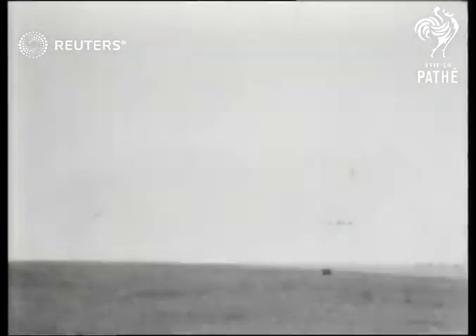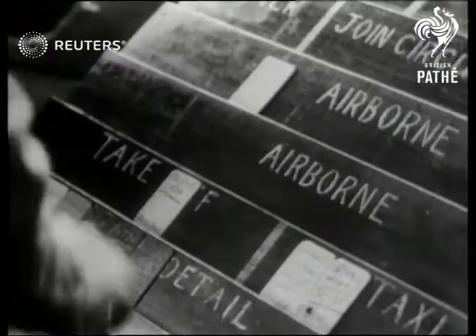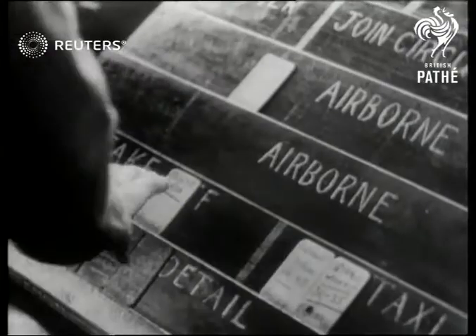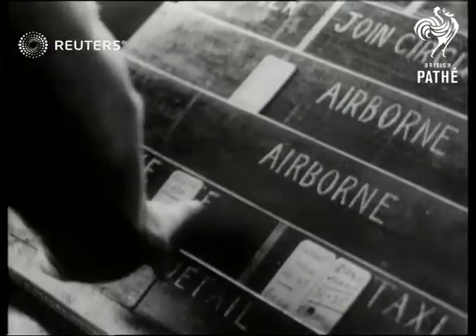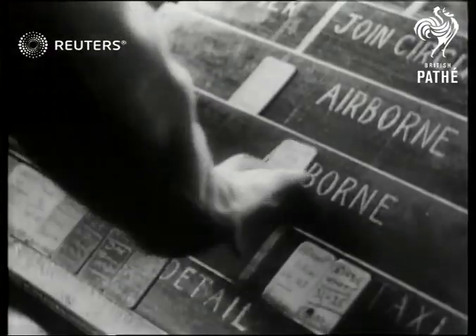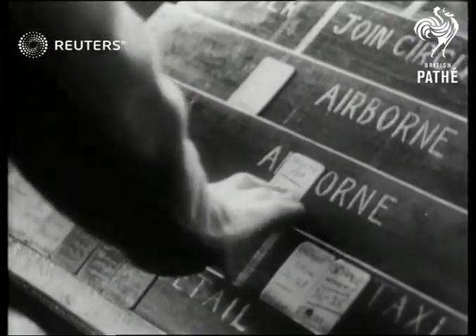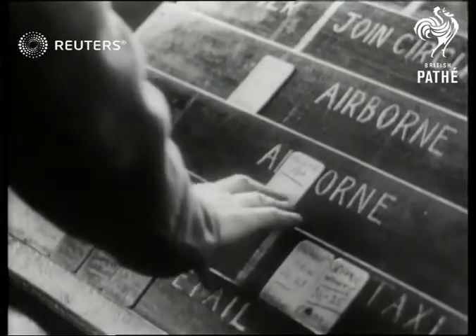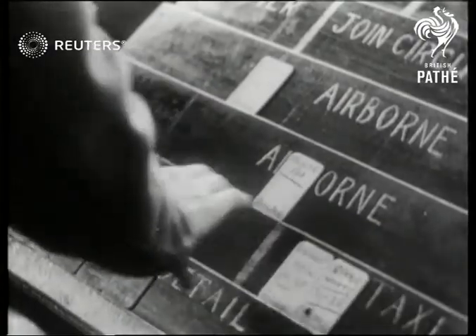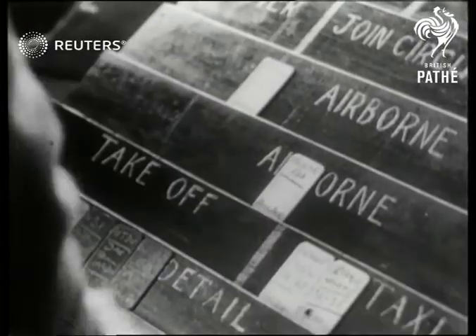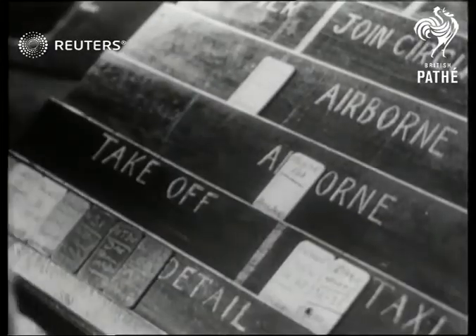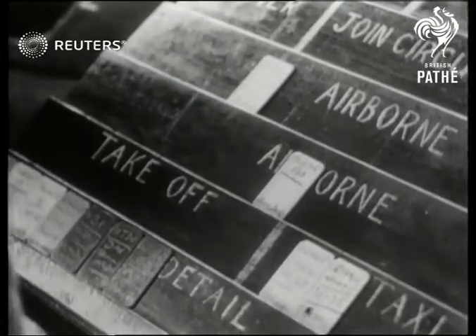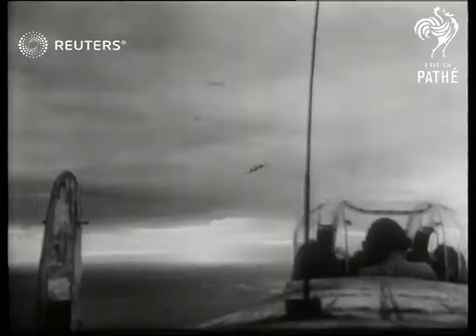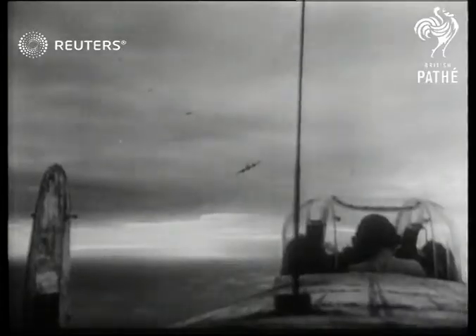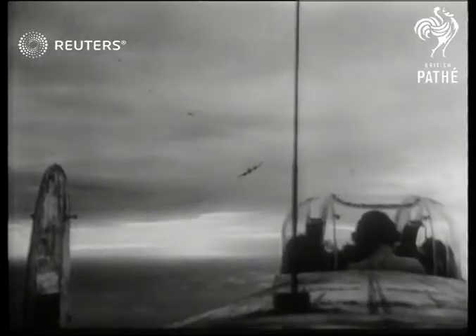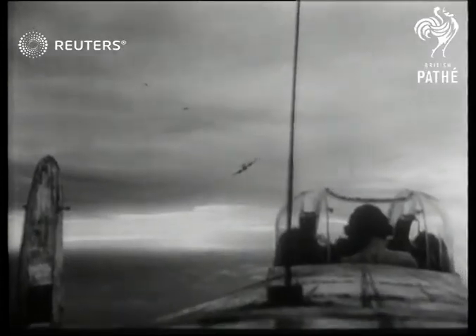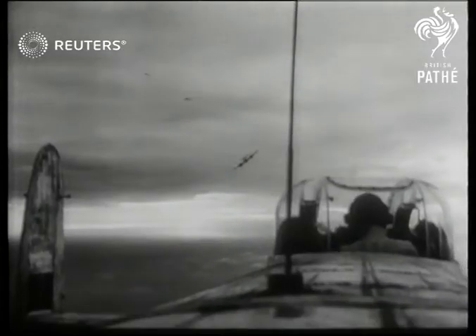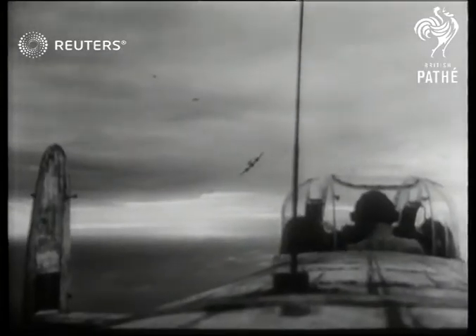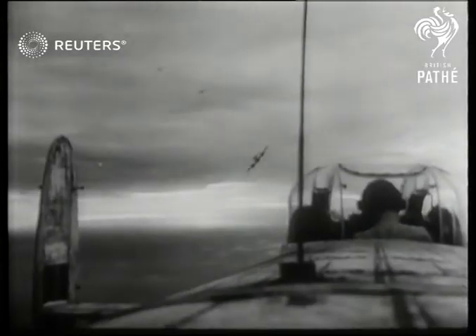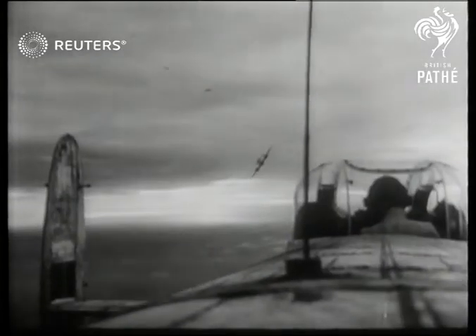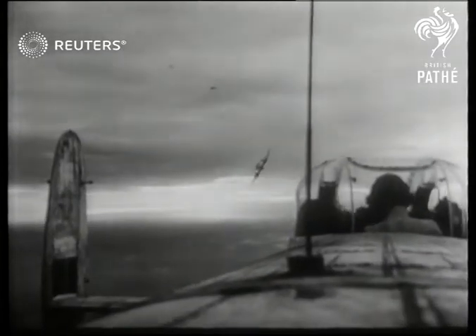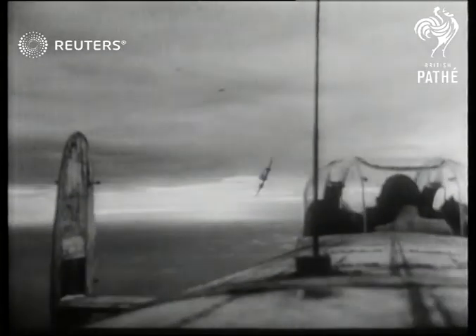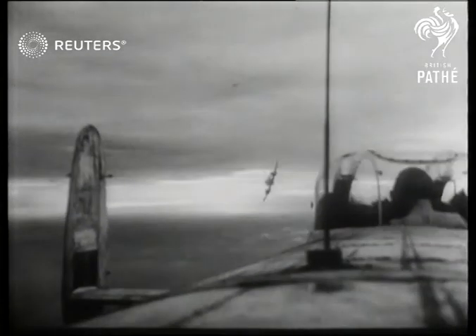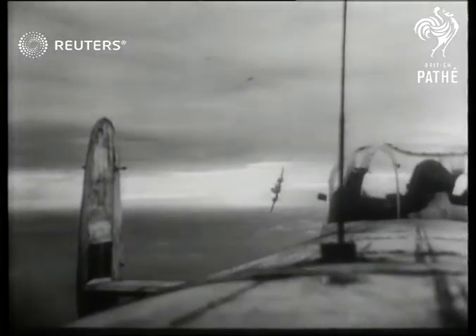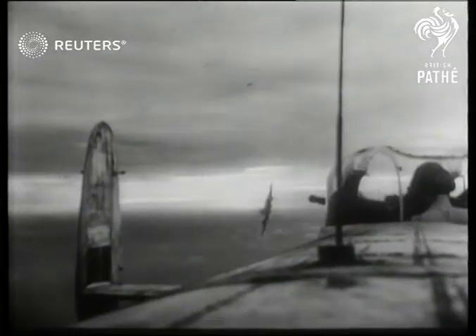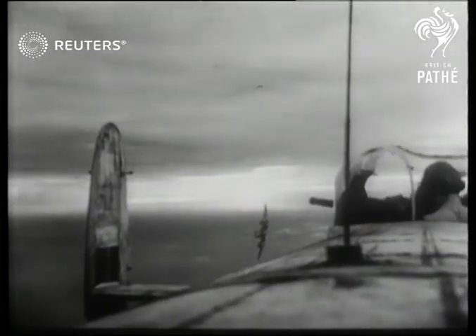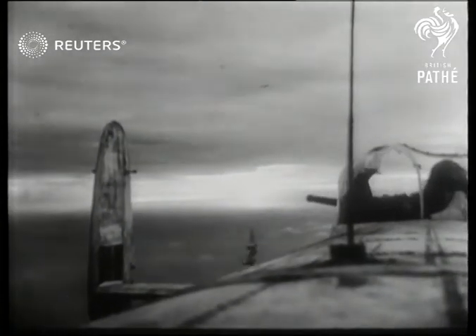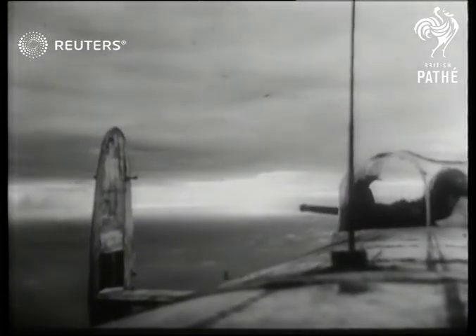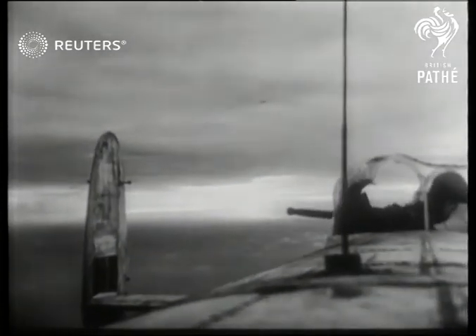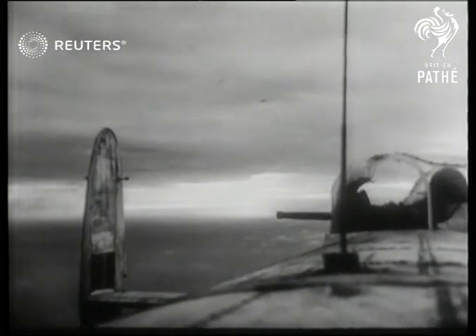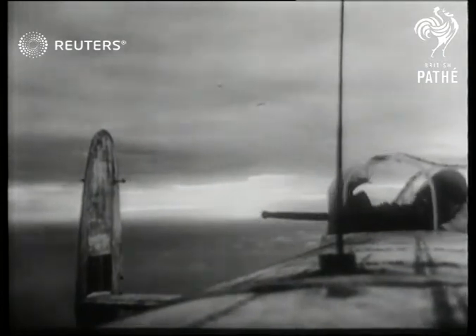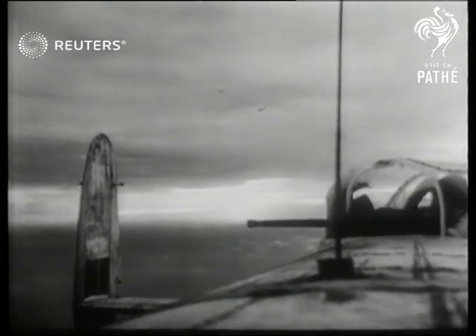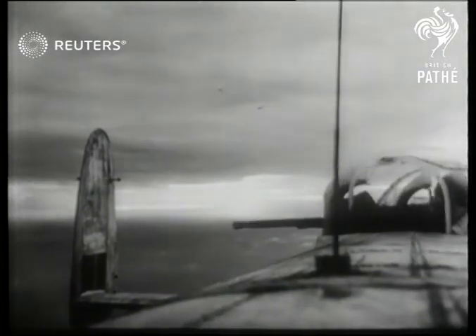Into the air went the fighters, and from a Lancaster bomber, the news camera followed the progress of Meteor jets on their way to do battle.